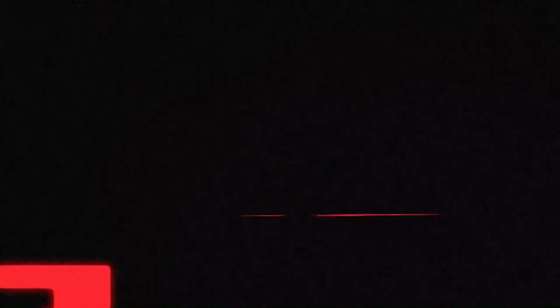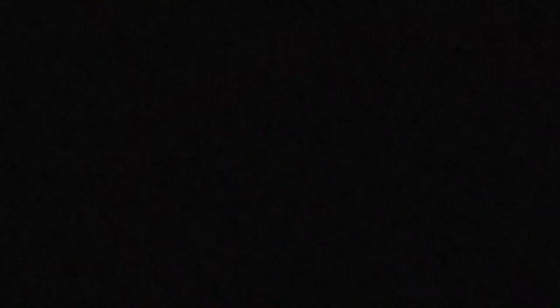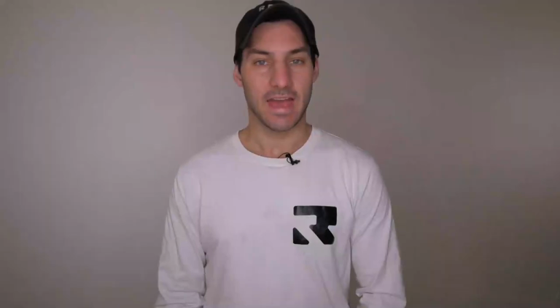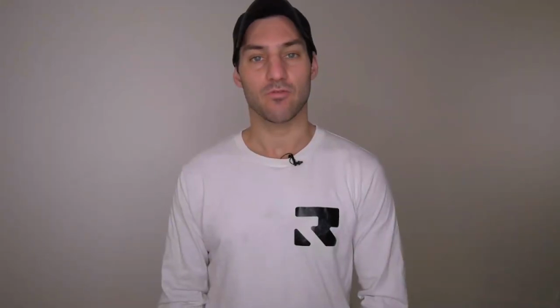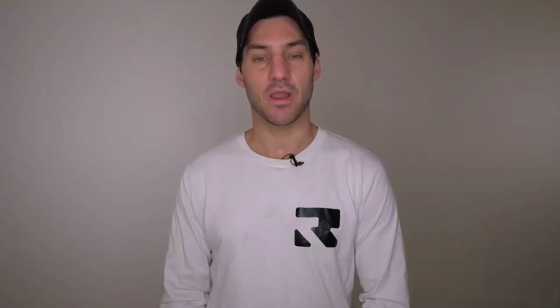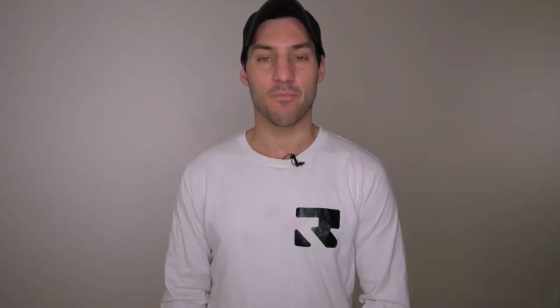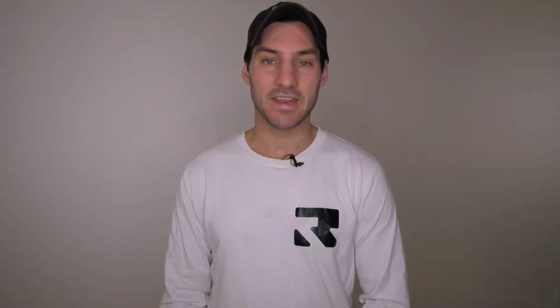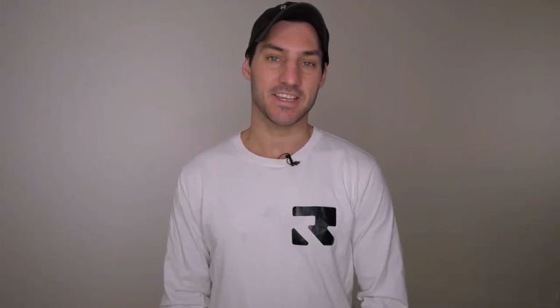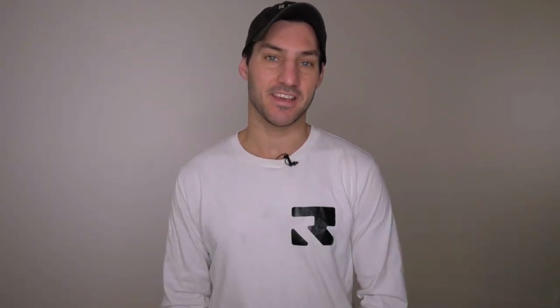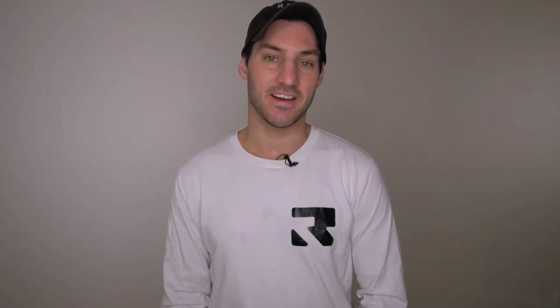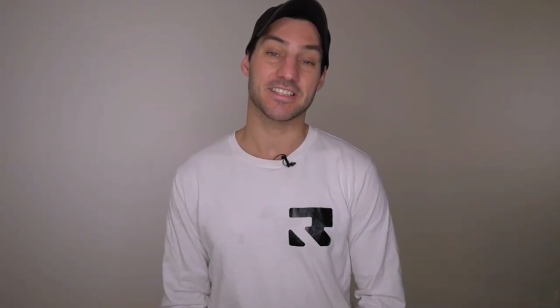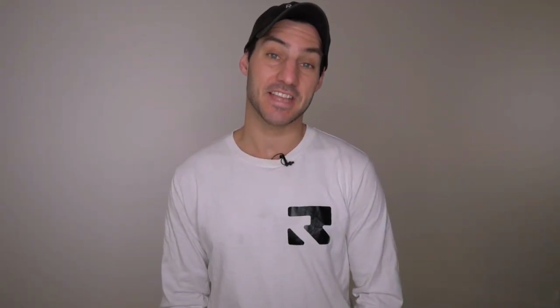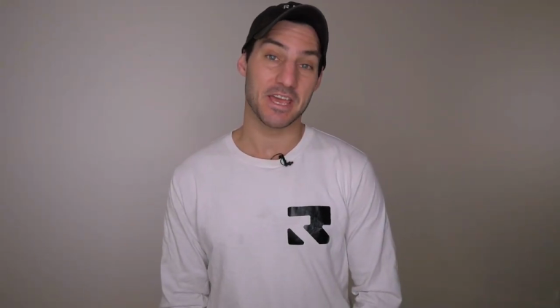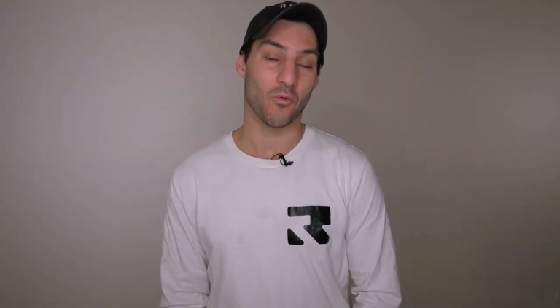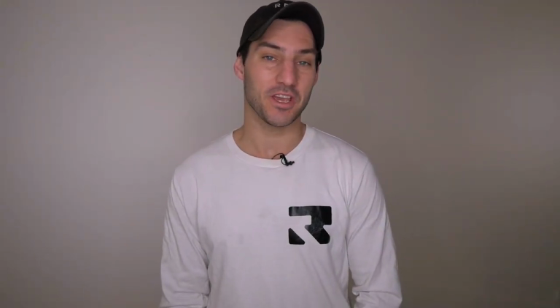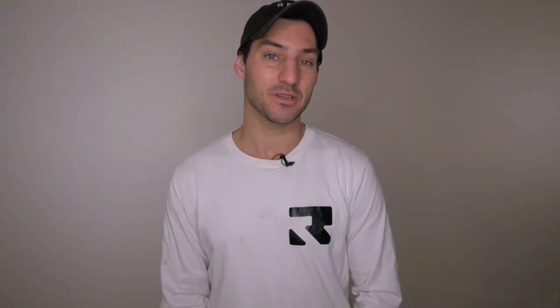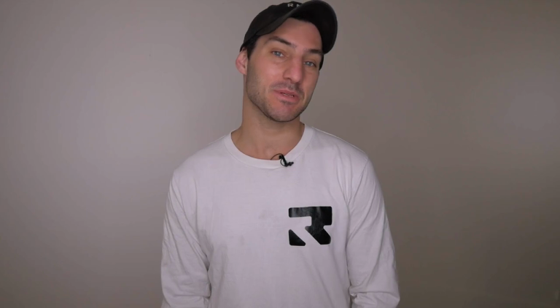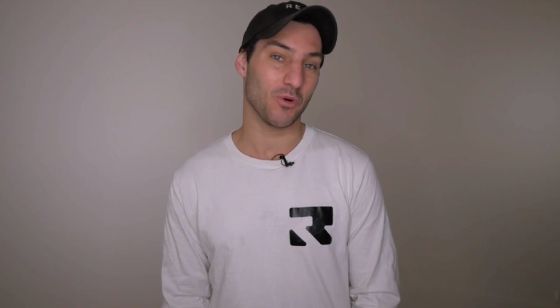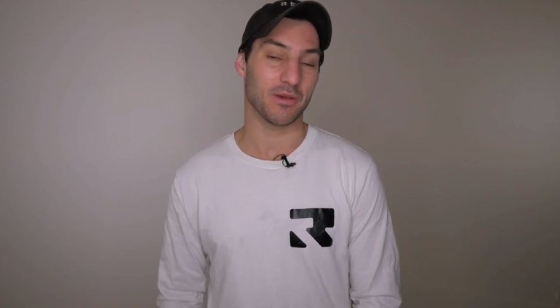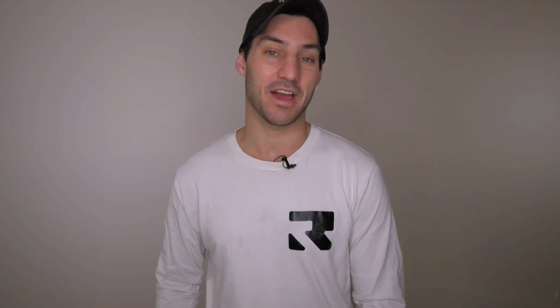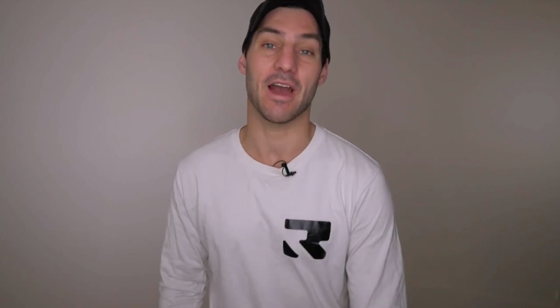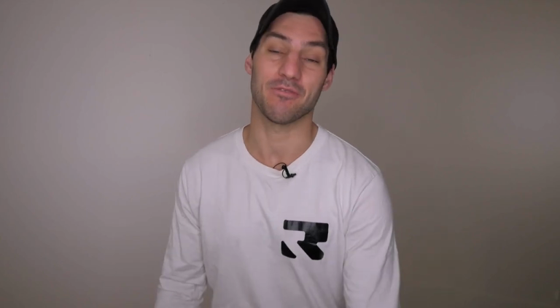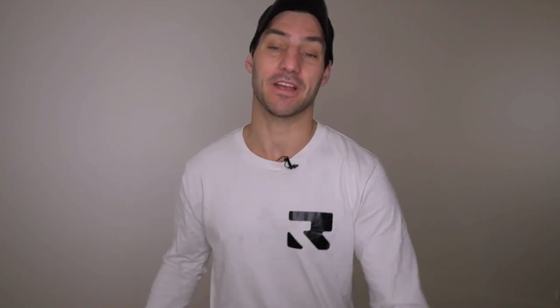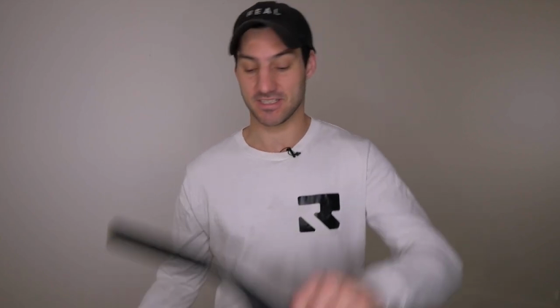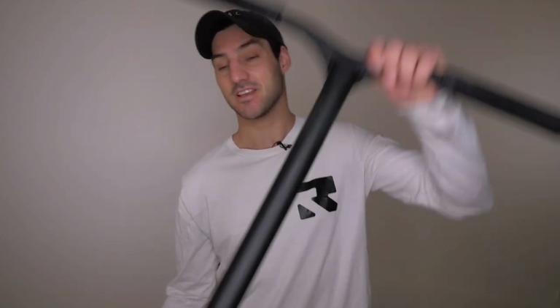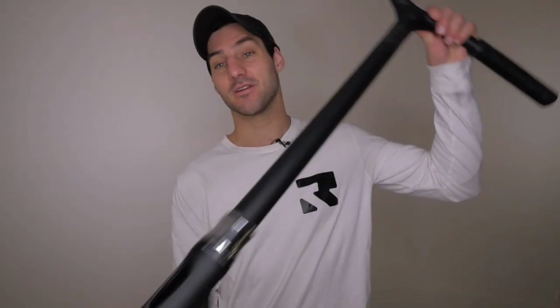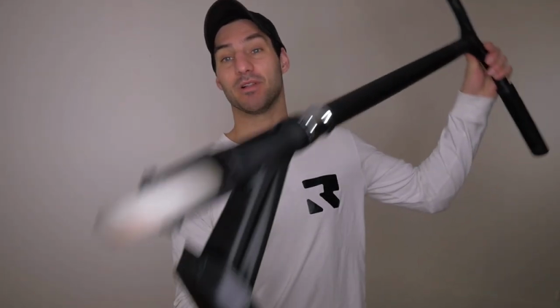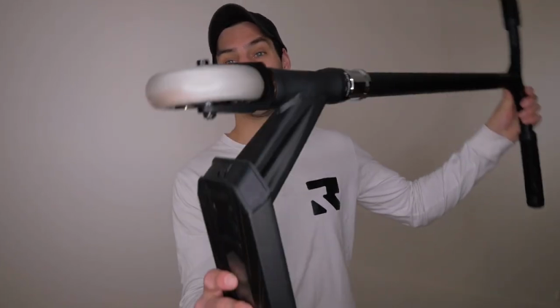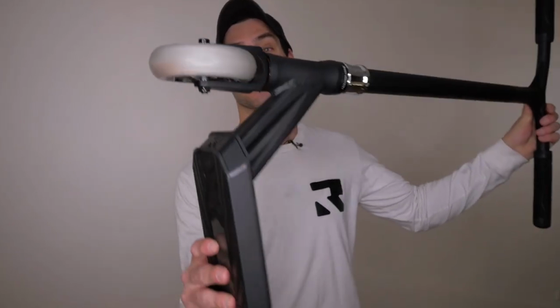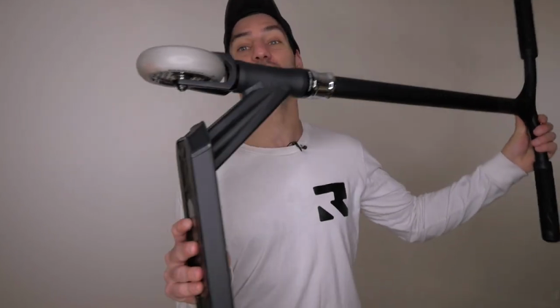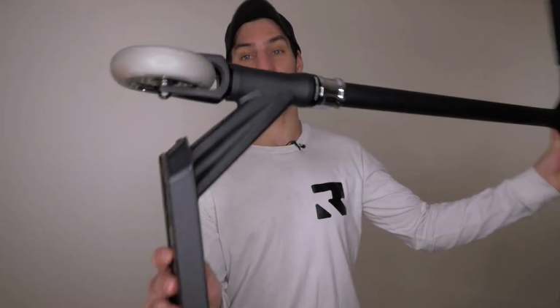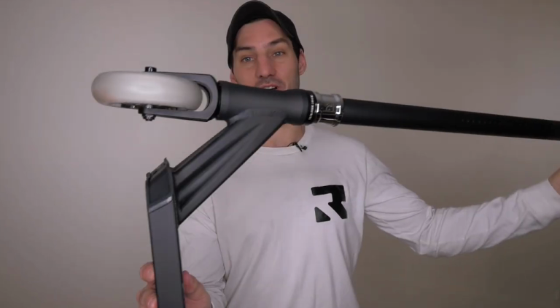Hey everyone, Matty C here and today we're going to be talking about our Invictus Complete Scooter.